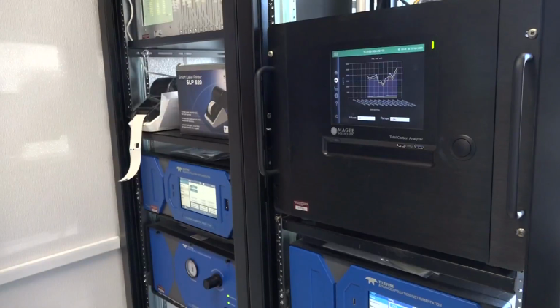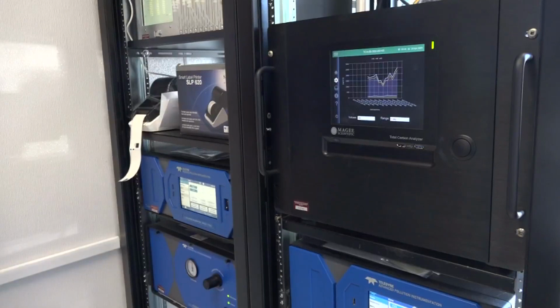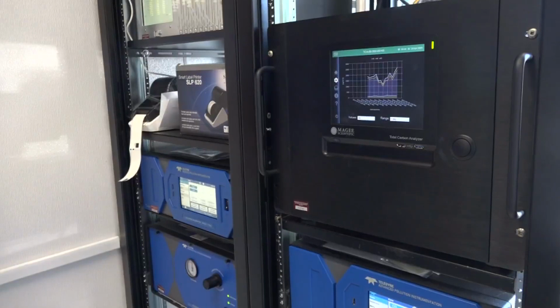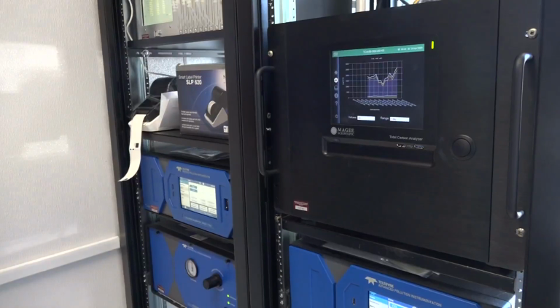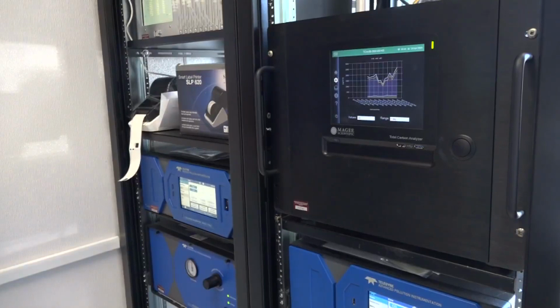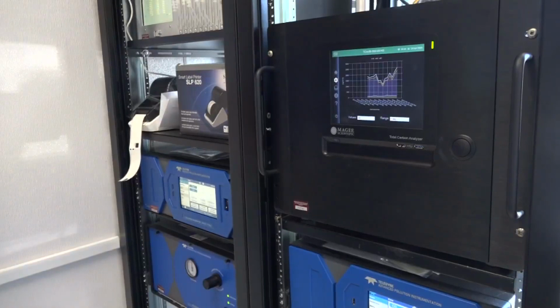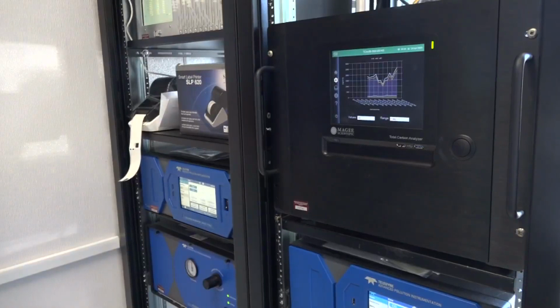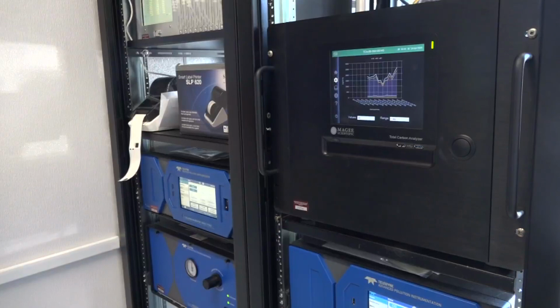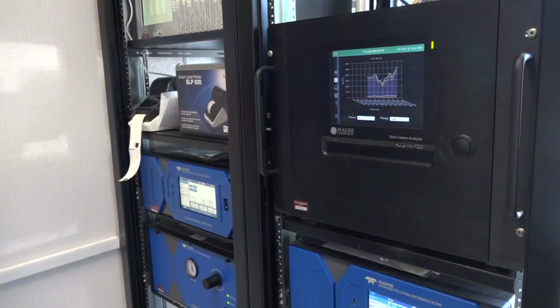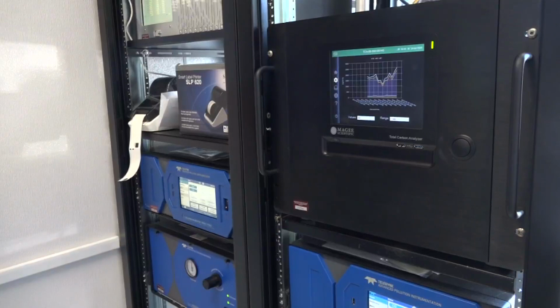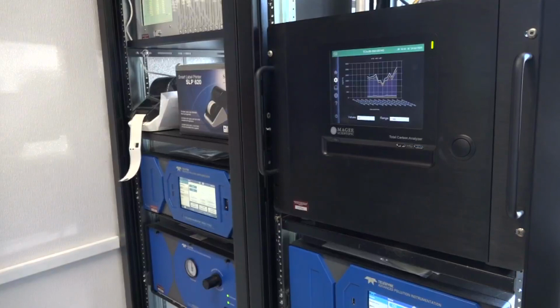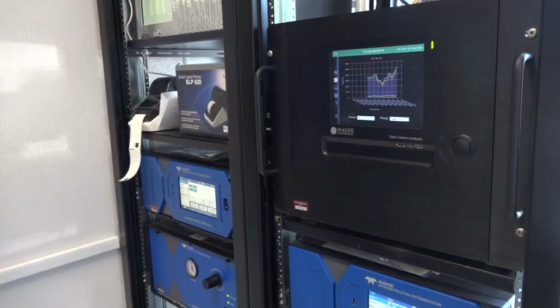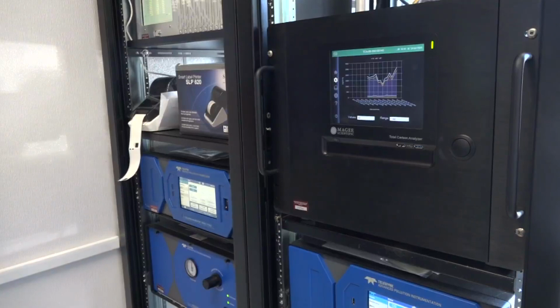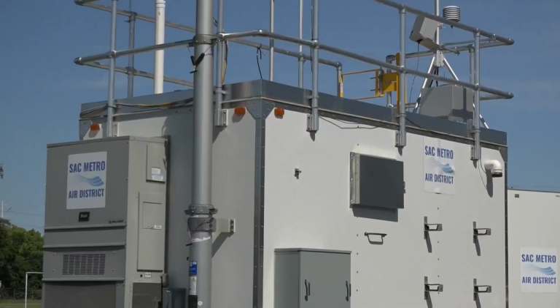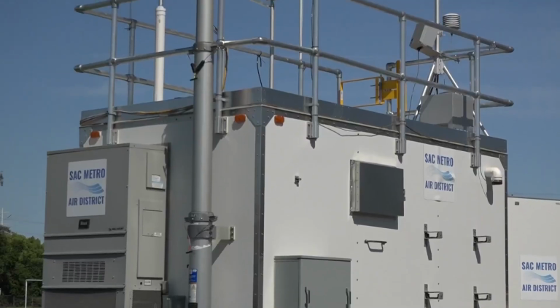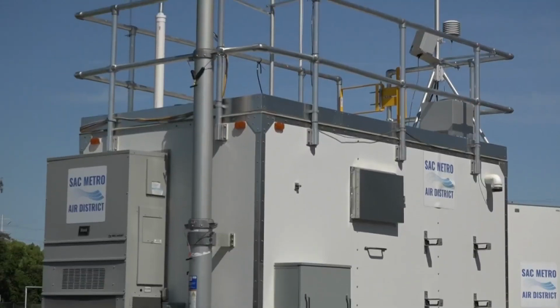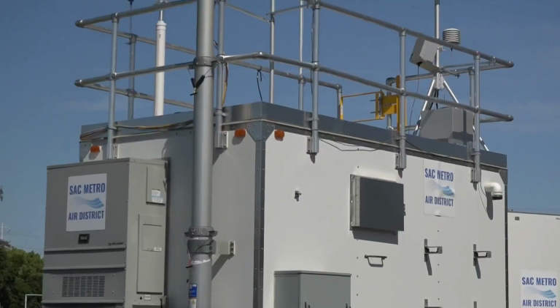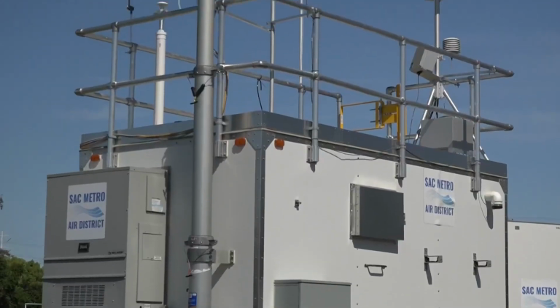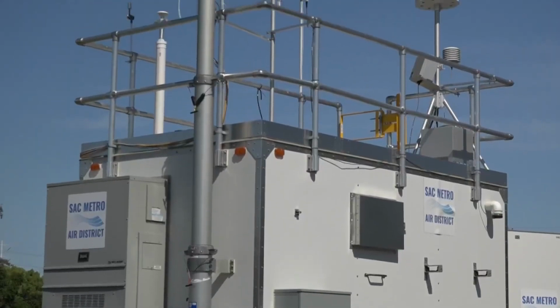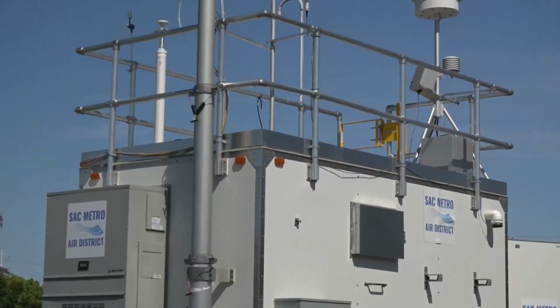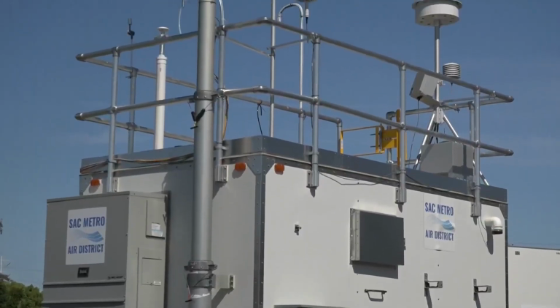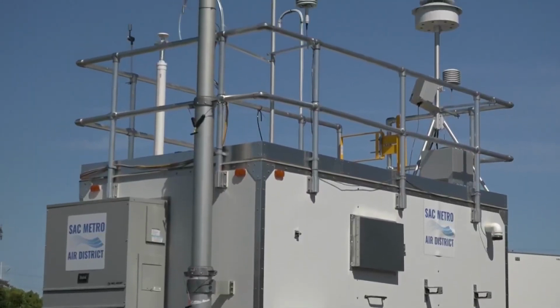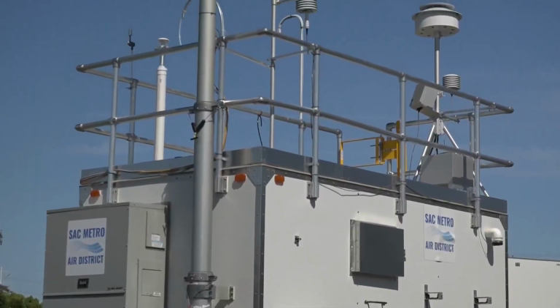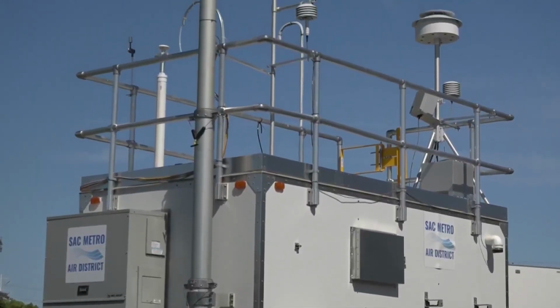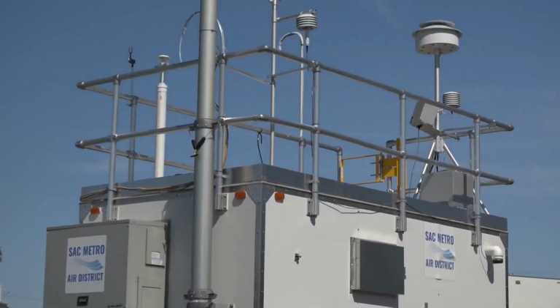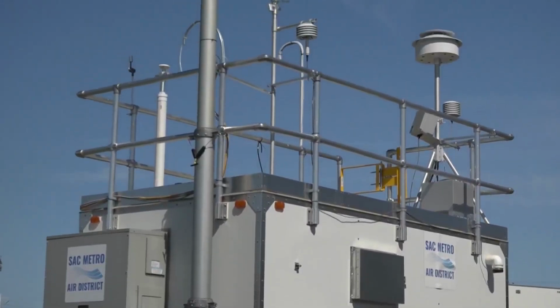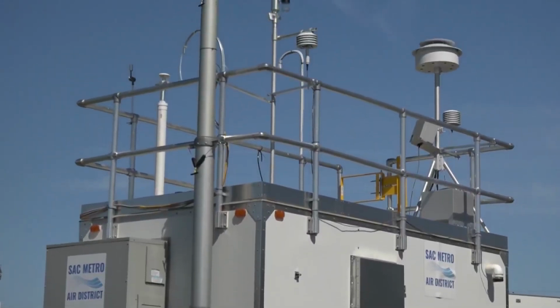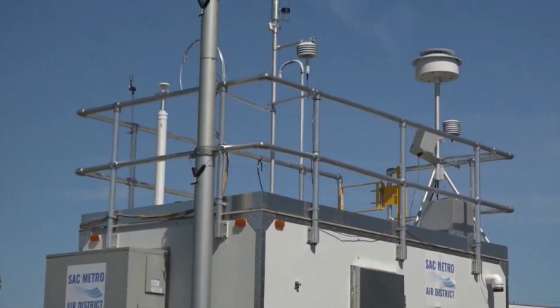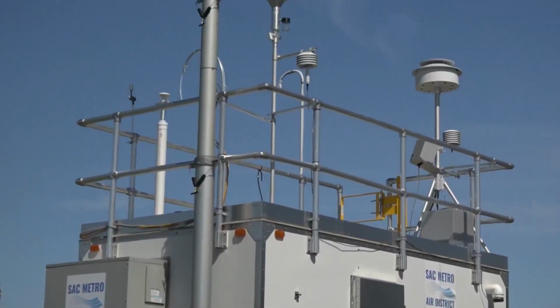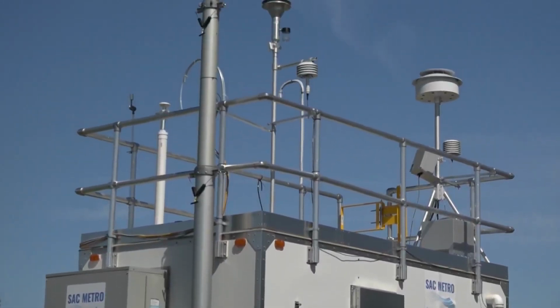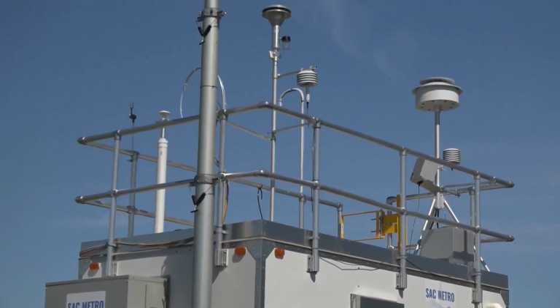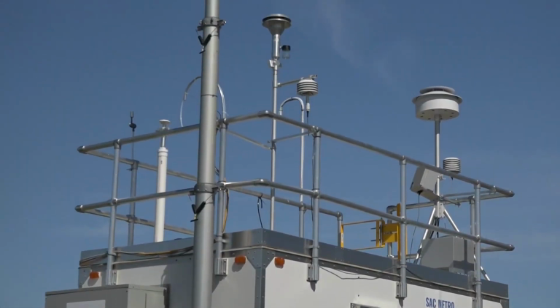The portable lab will be located at Fern Bacon Middle School for at least the next six months to one year.